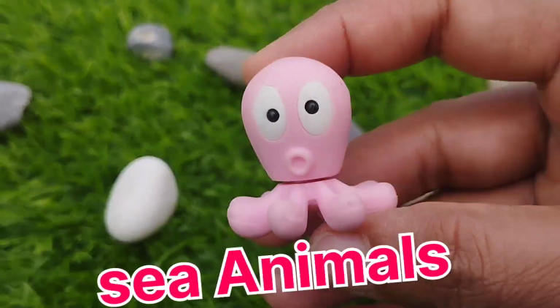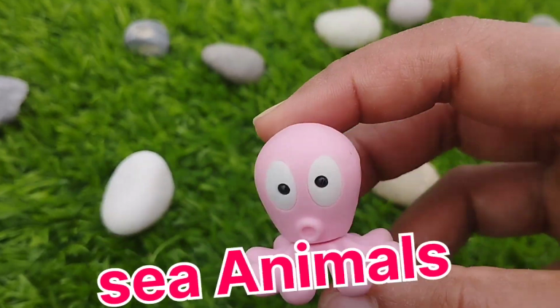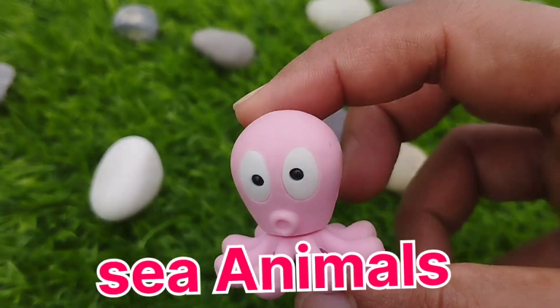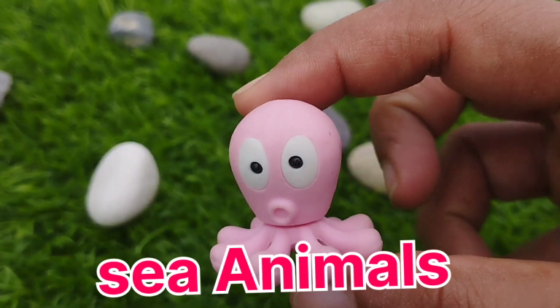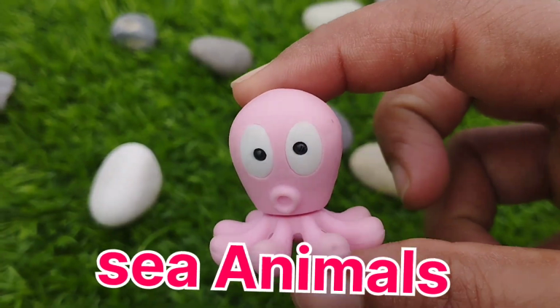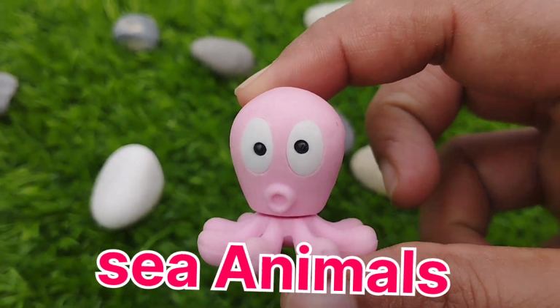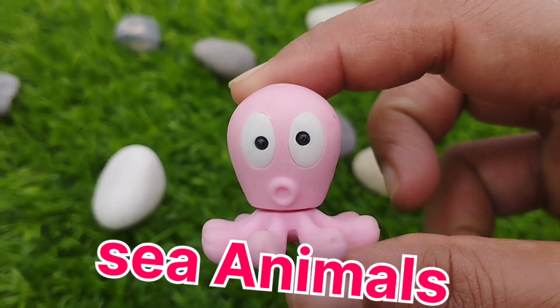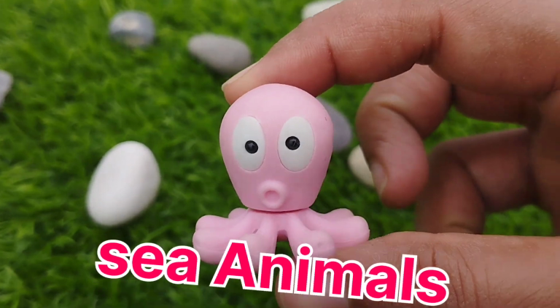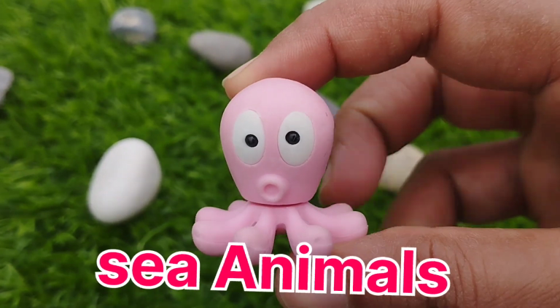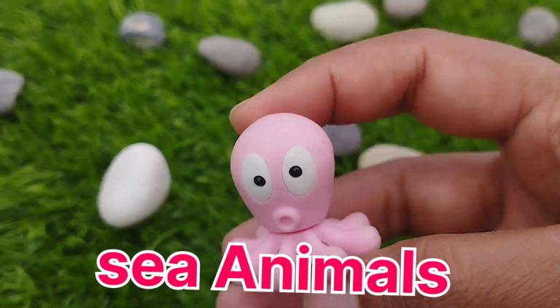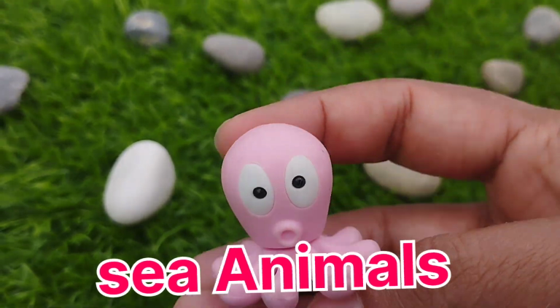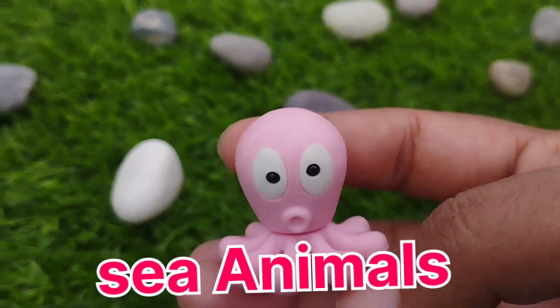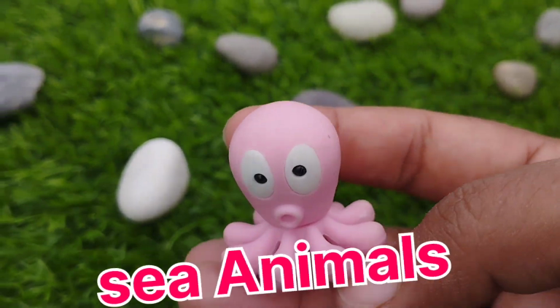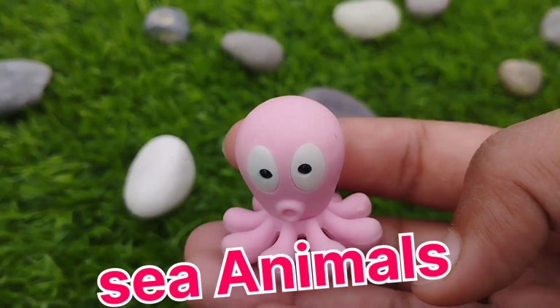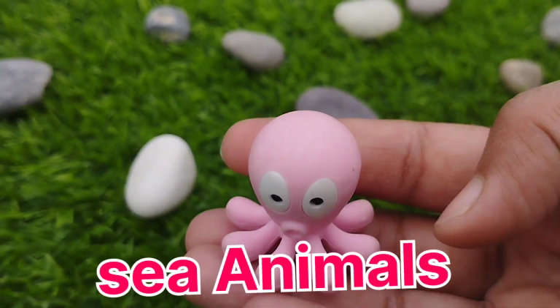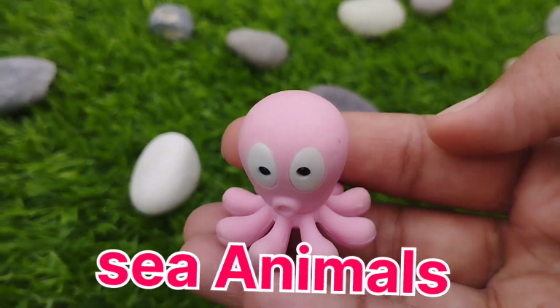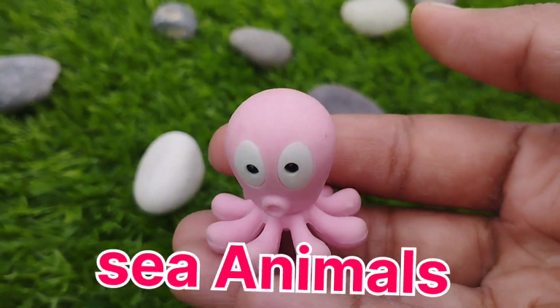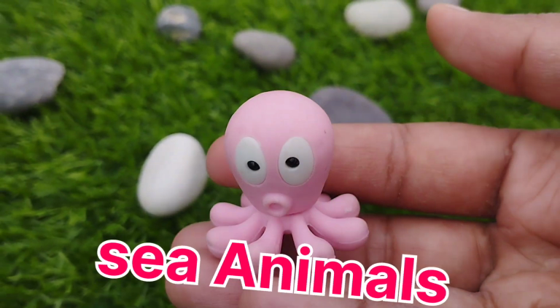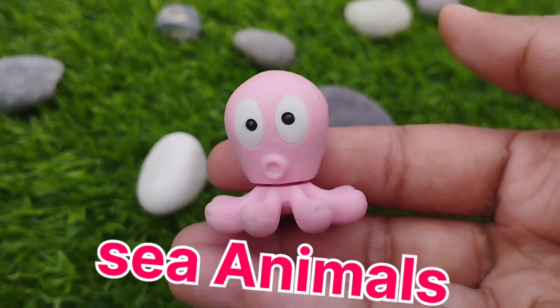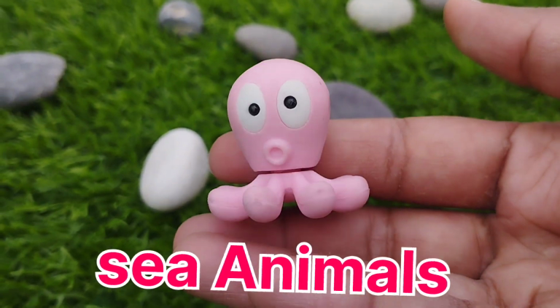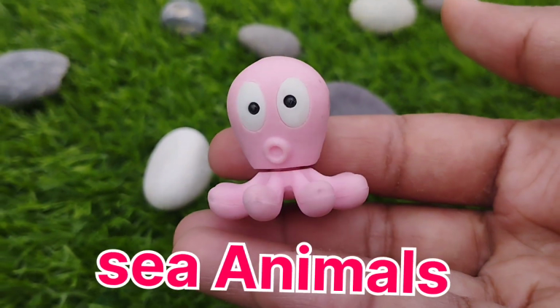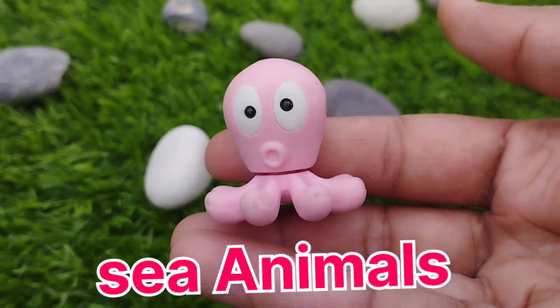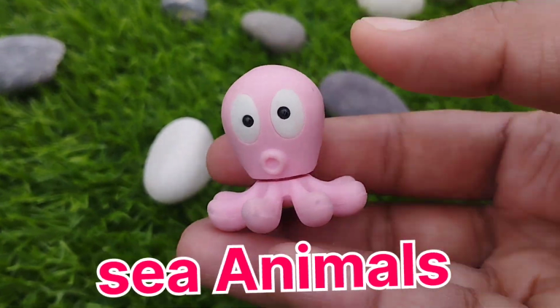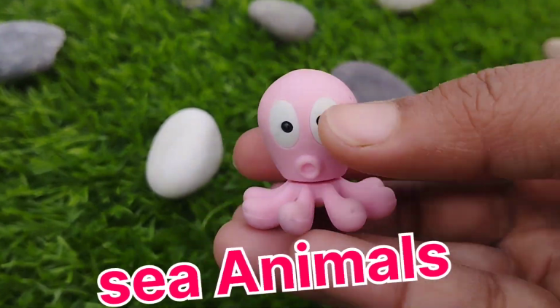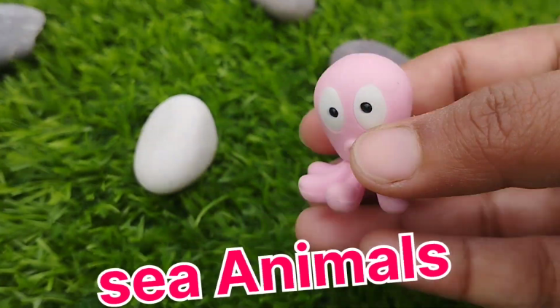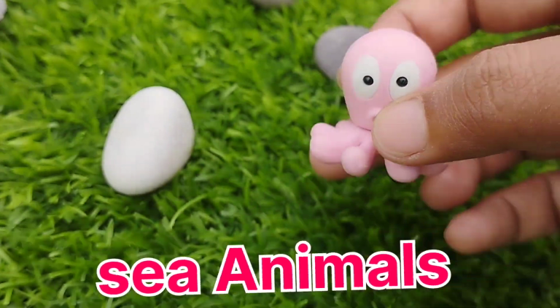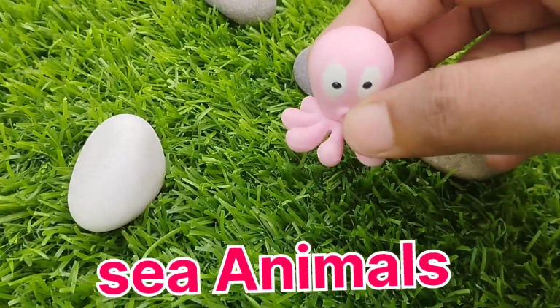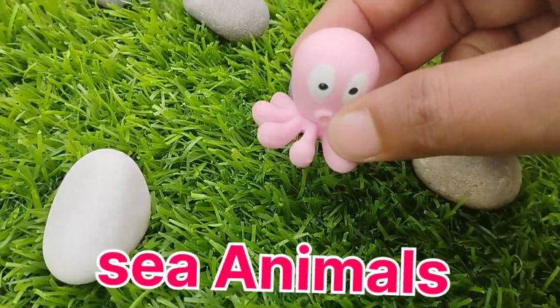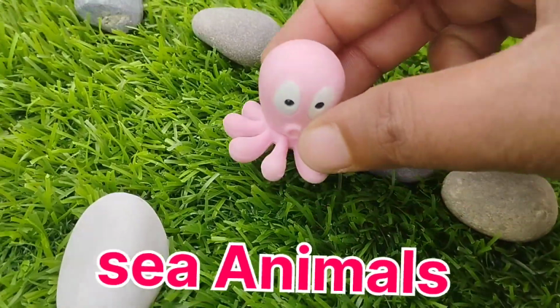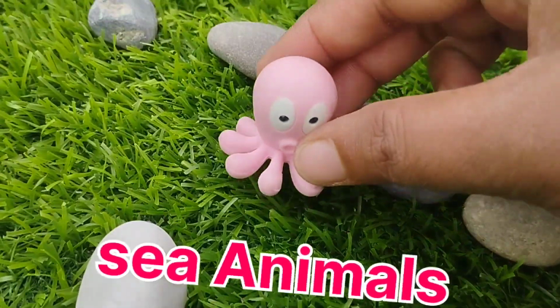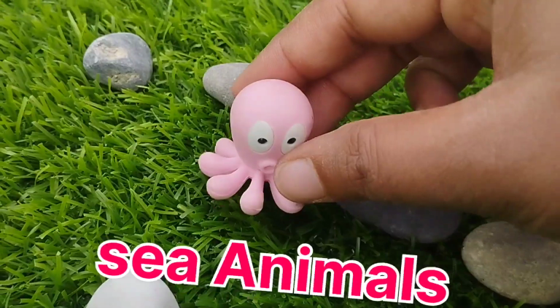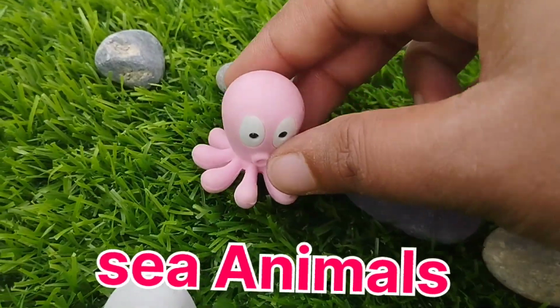The first one is Octopiles. This is Octopiles.